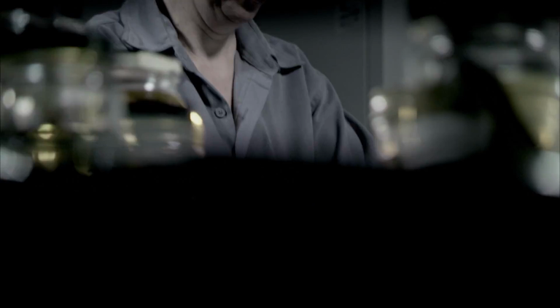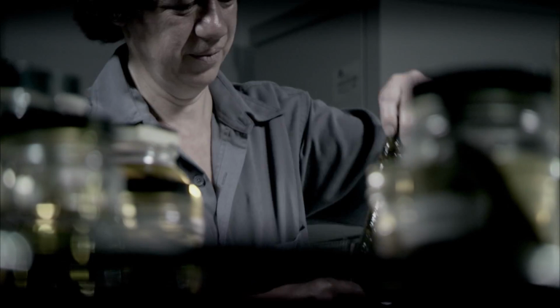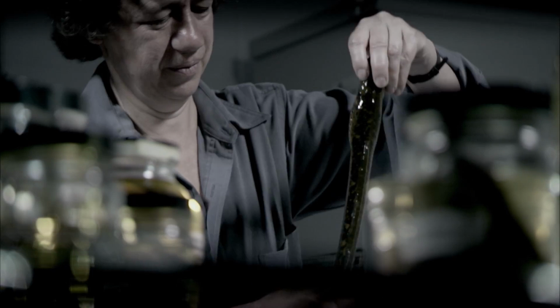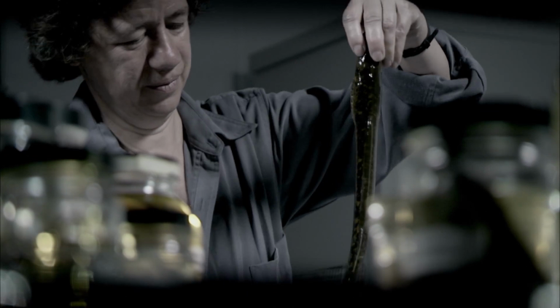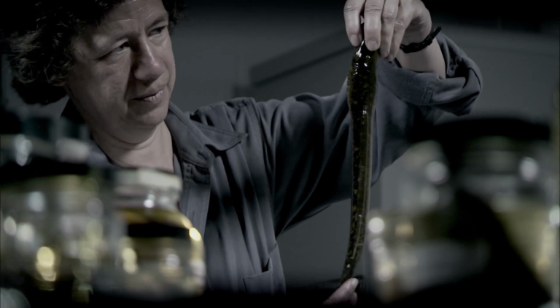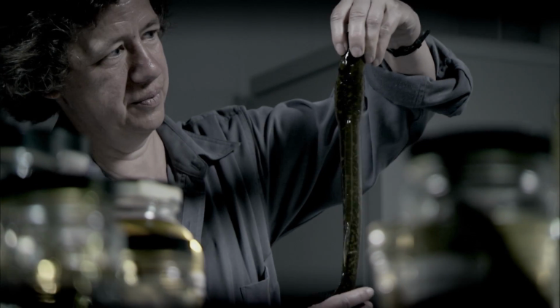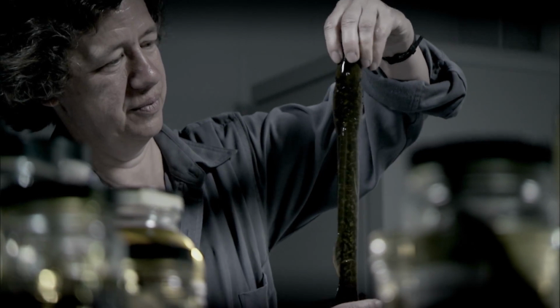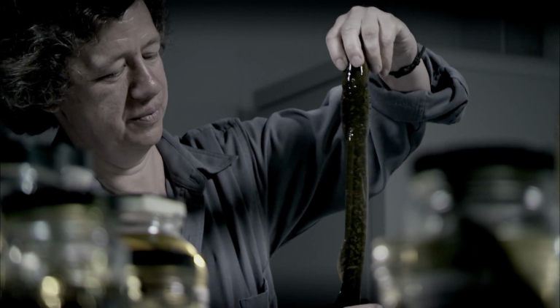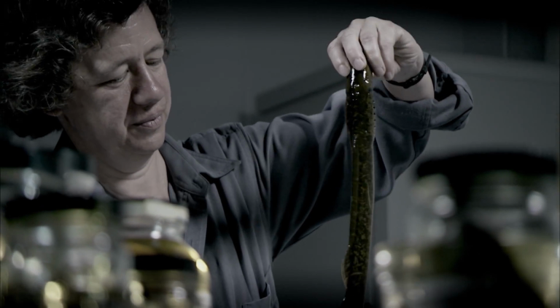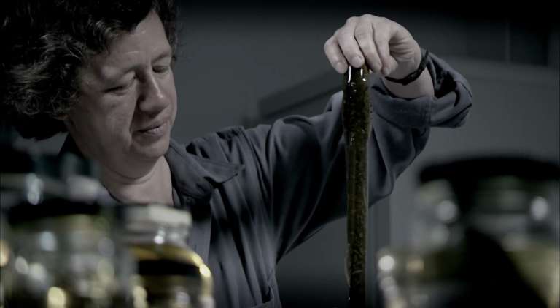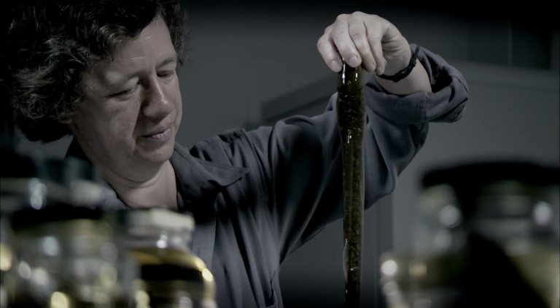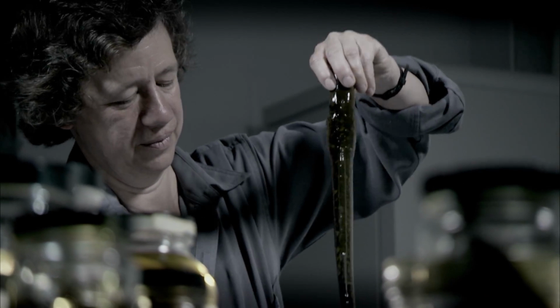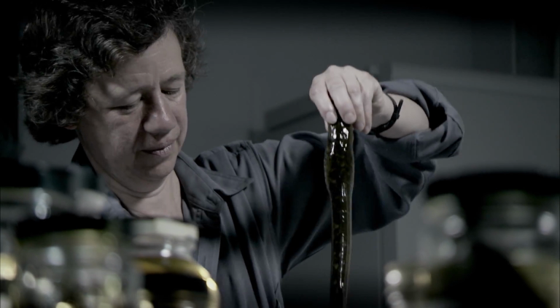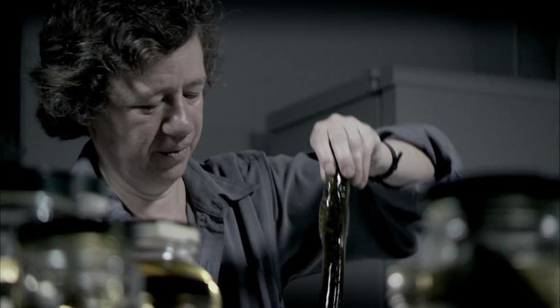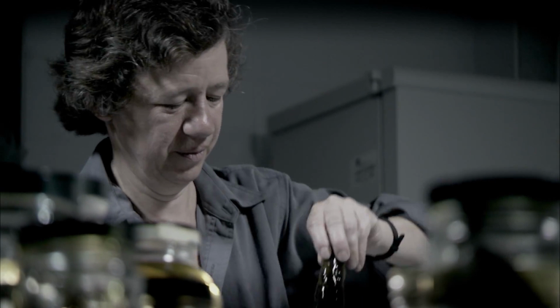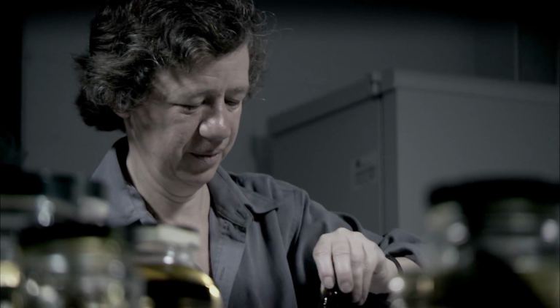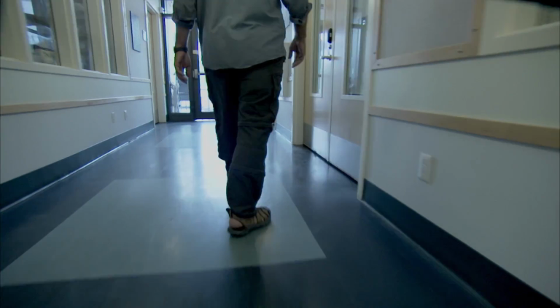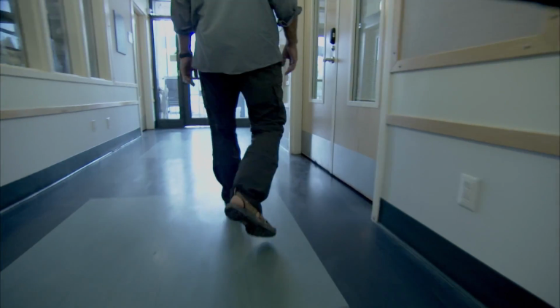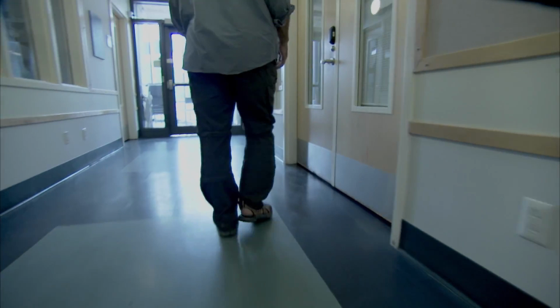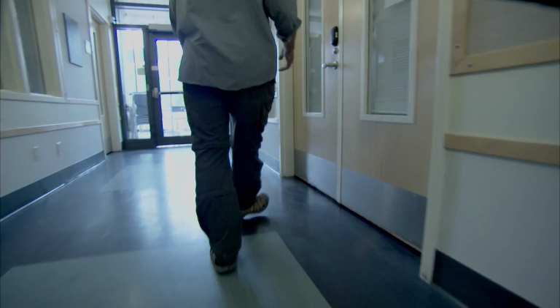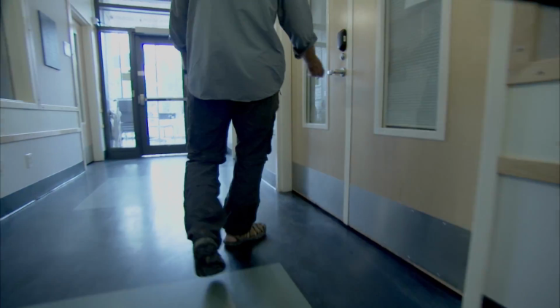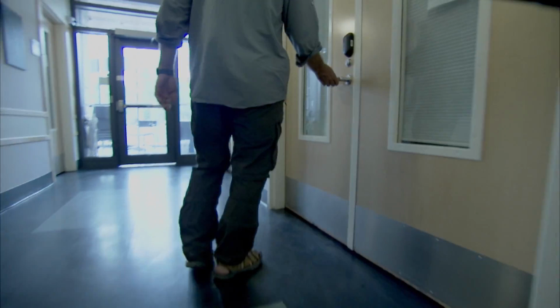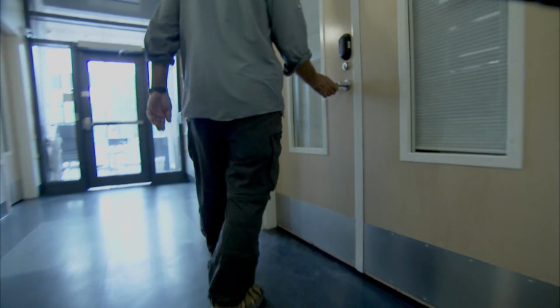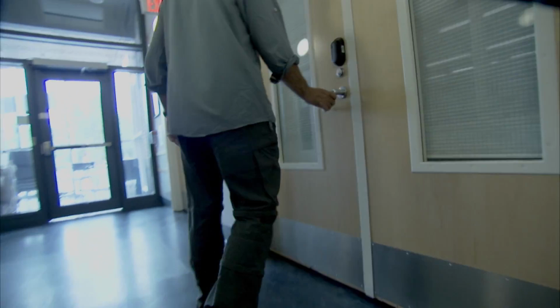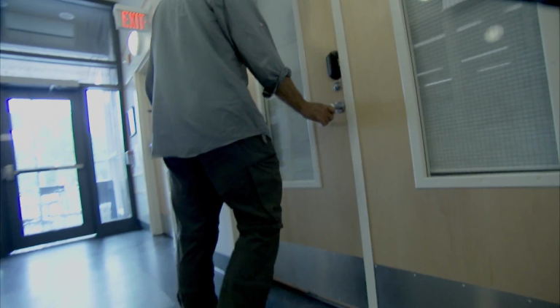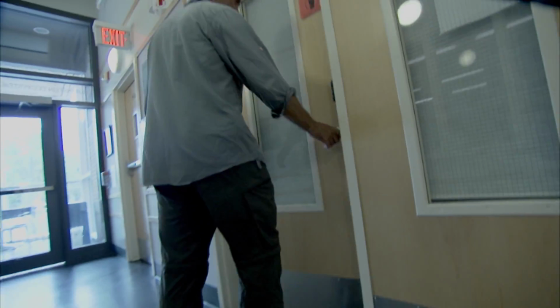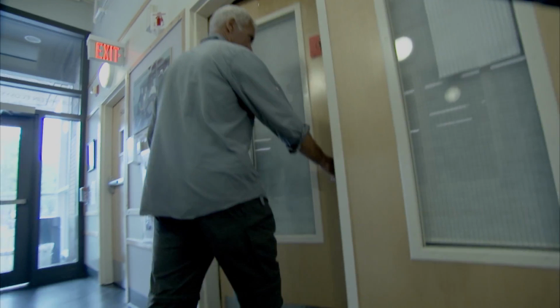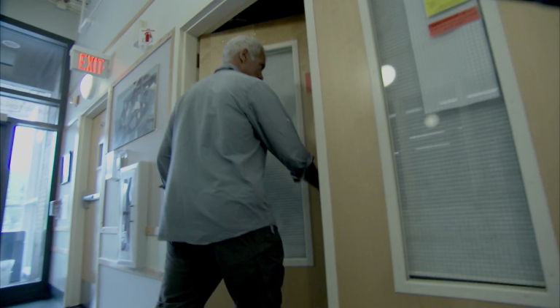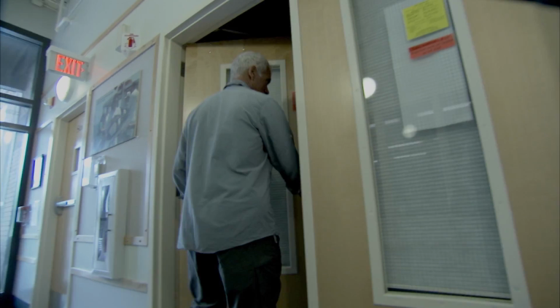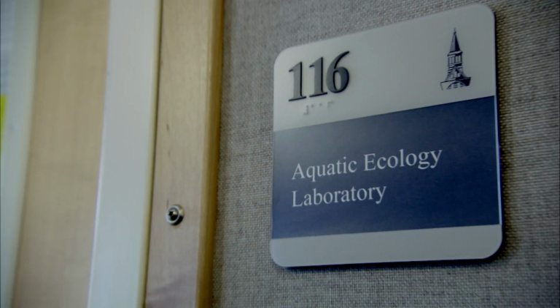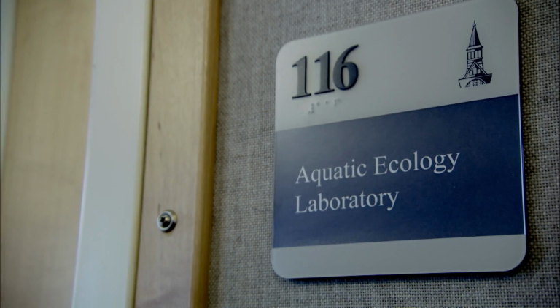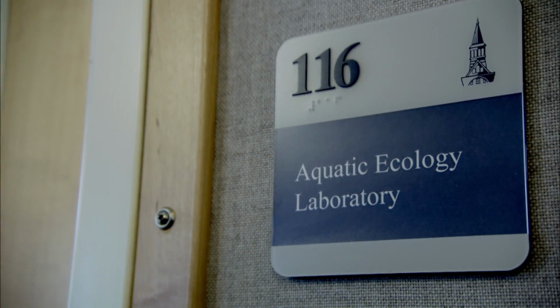Dr. Ellen Marsden has become a specialist in these resilient bloodsuckers, which are commonly confused with eels.